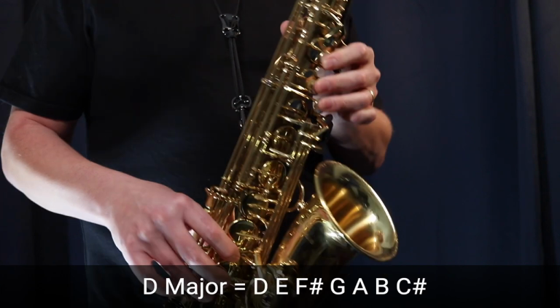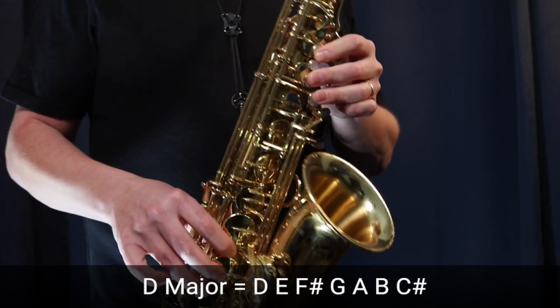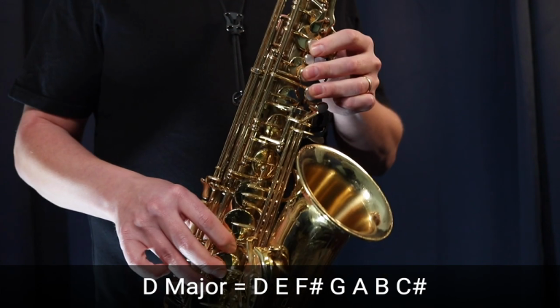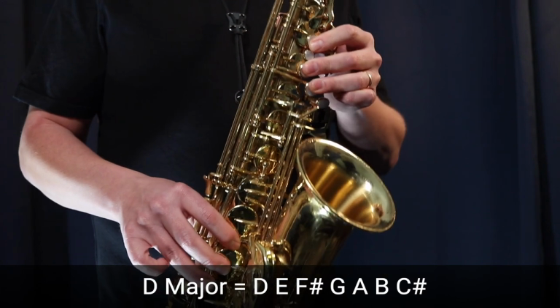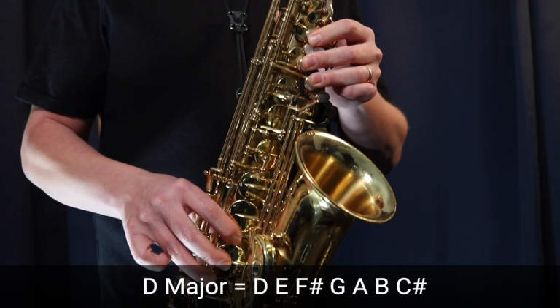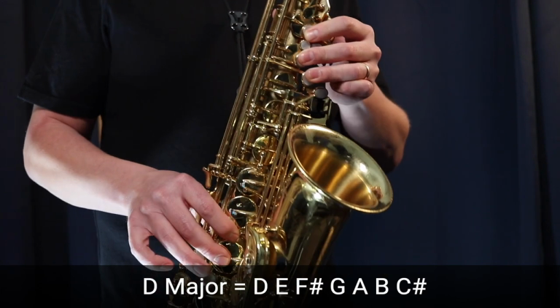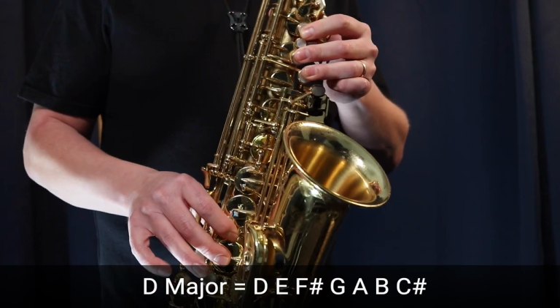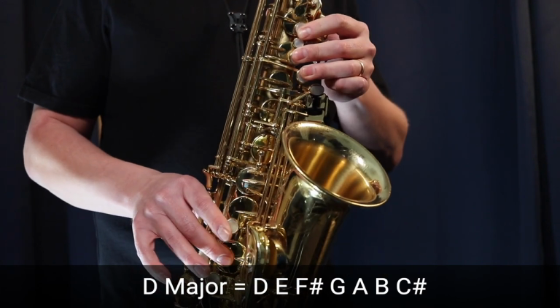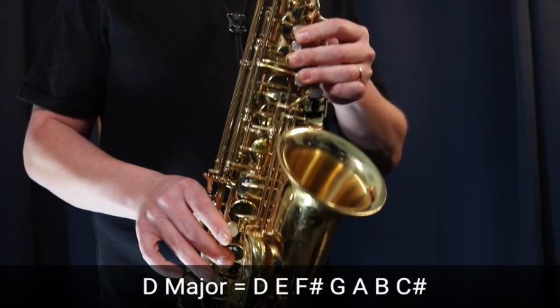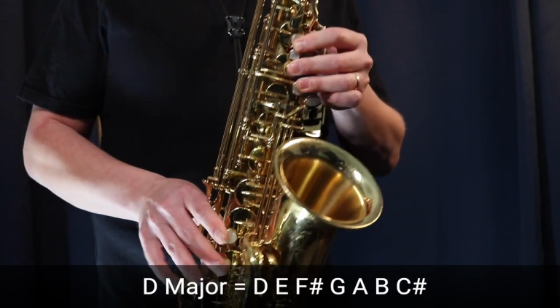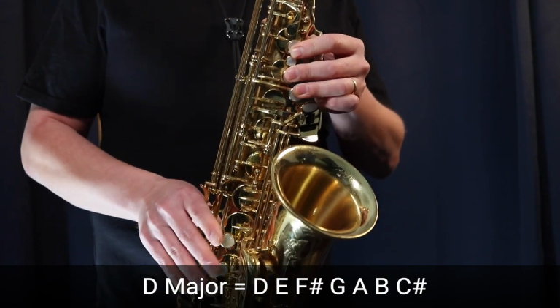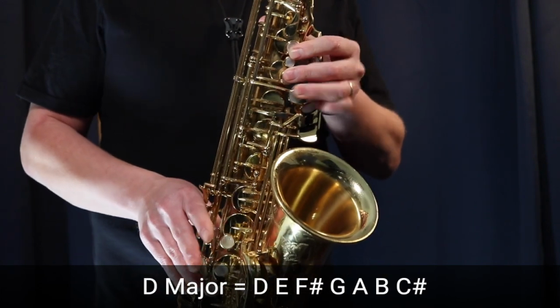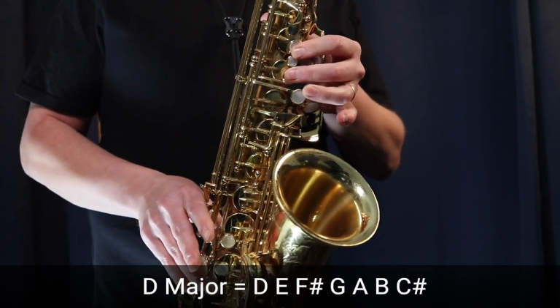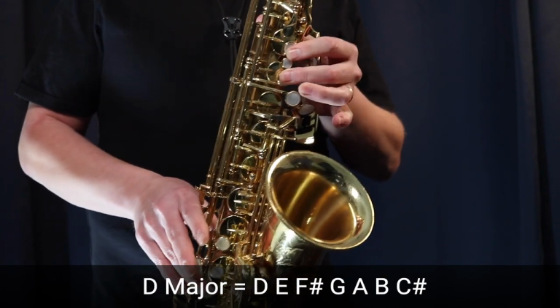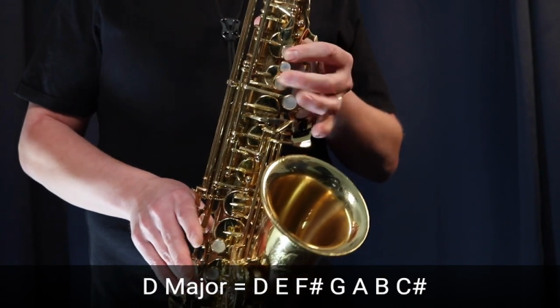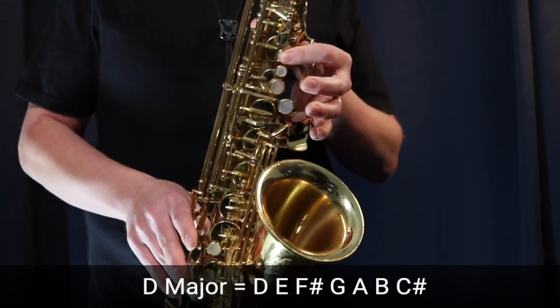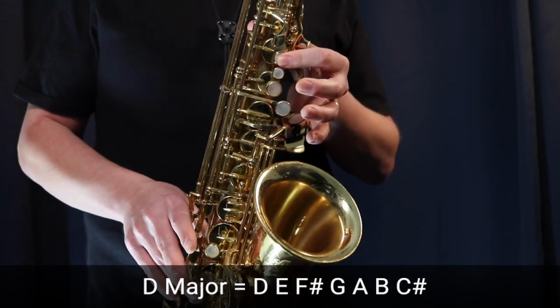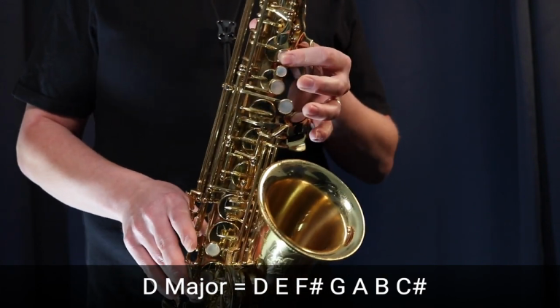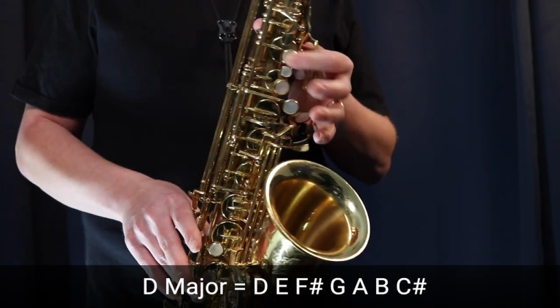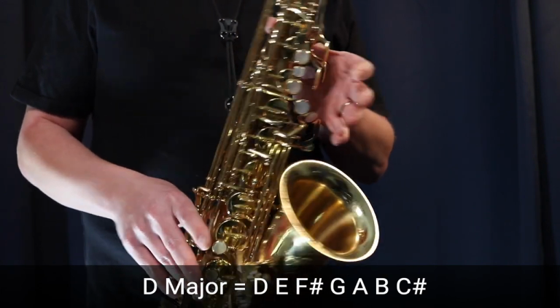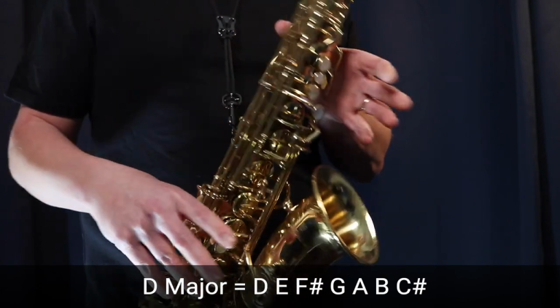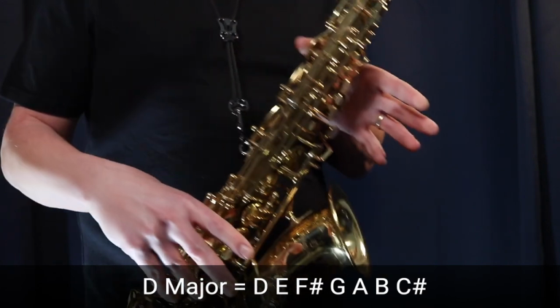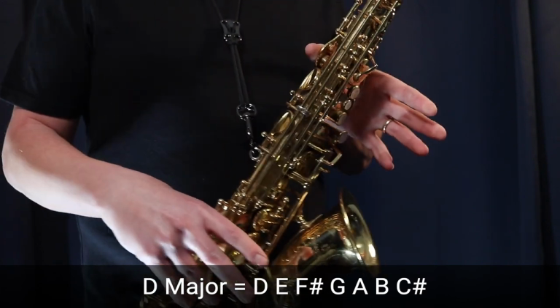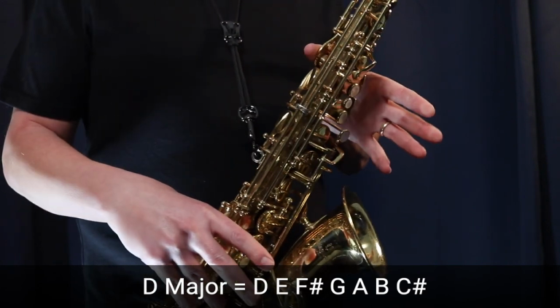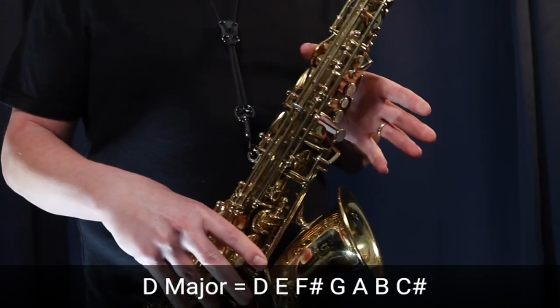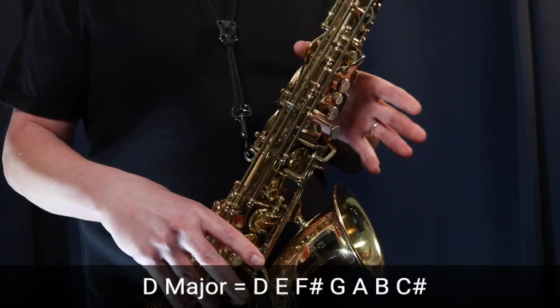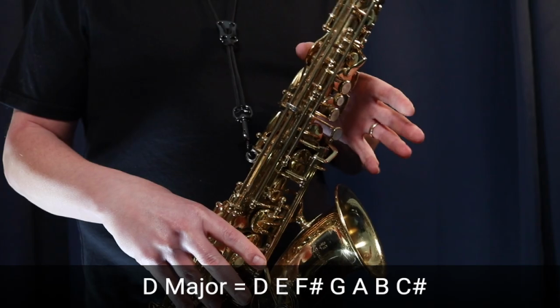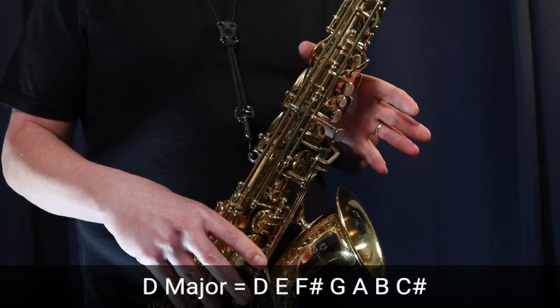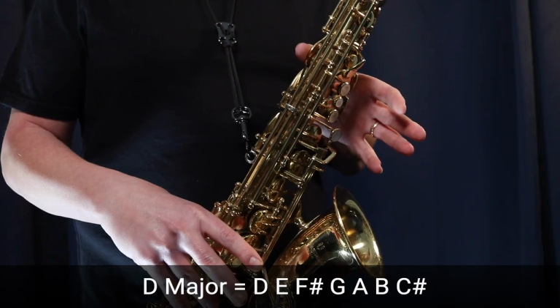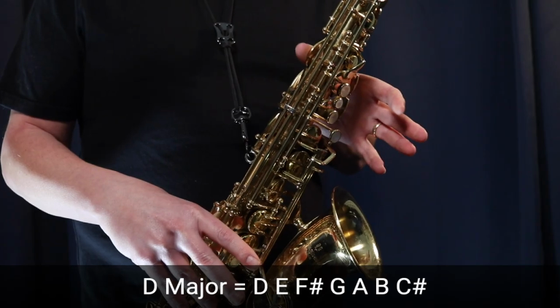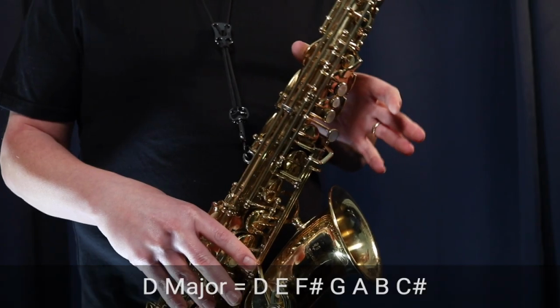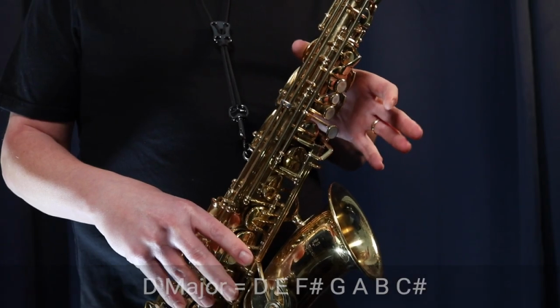So we're going D, E, F sharp, G, A, B, C sharp — with the octave key on the back the whole time.